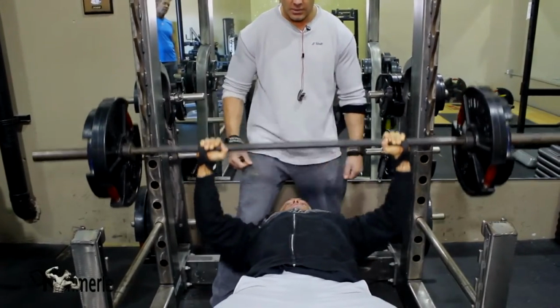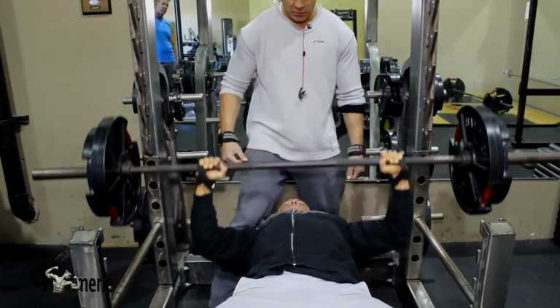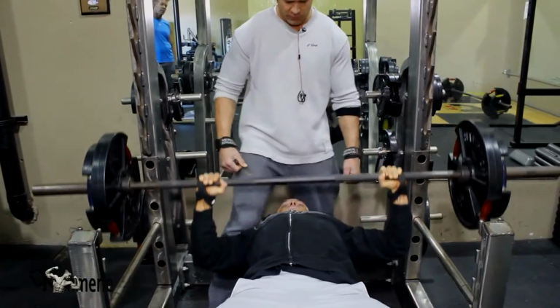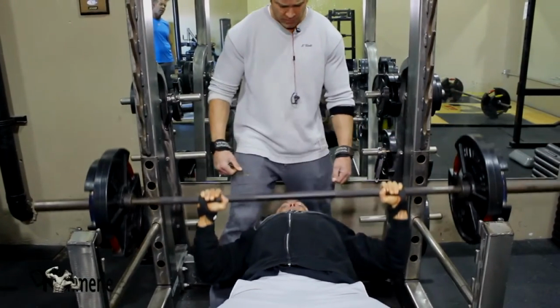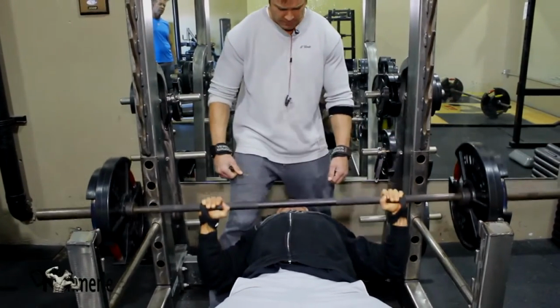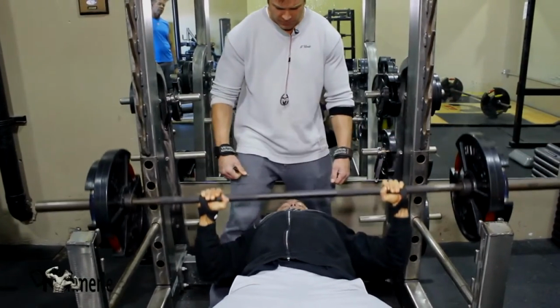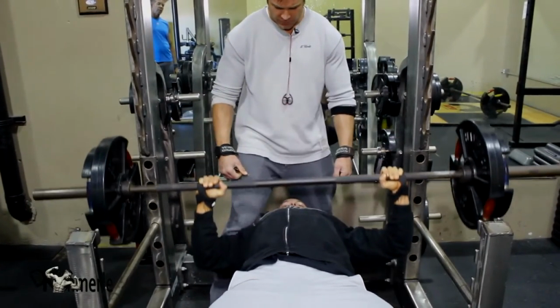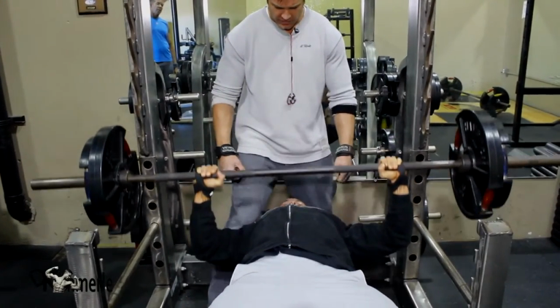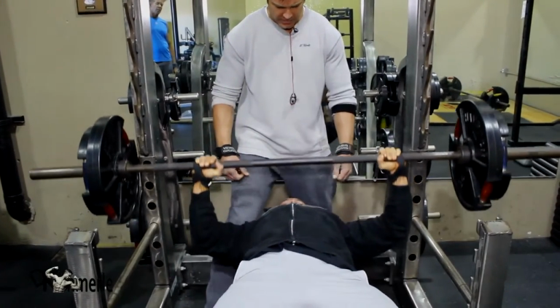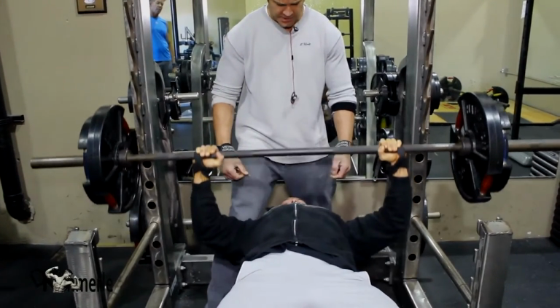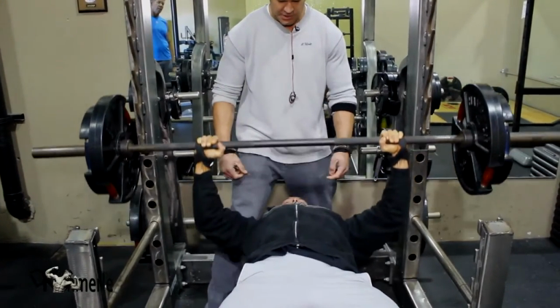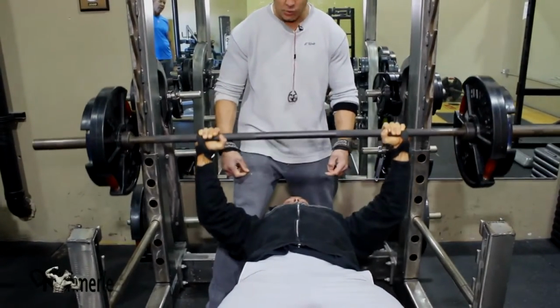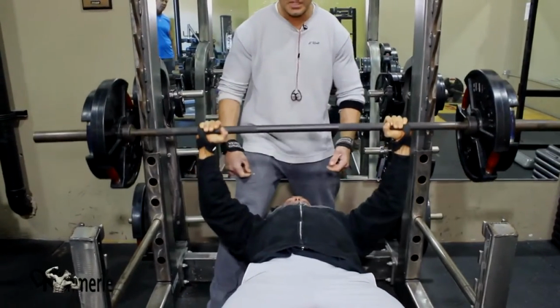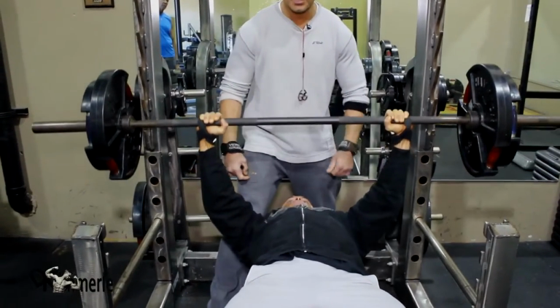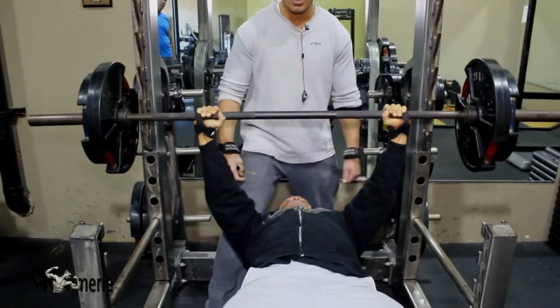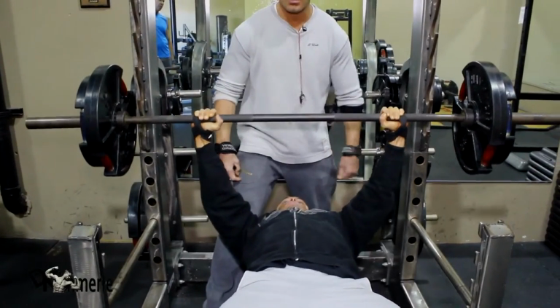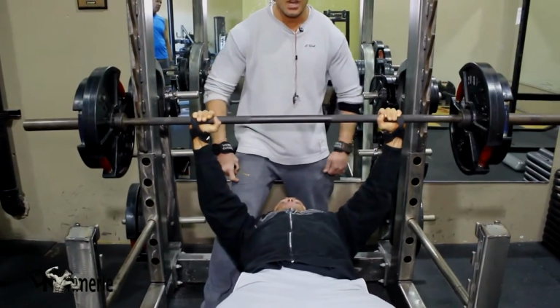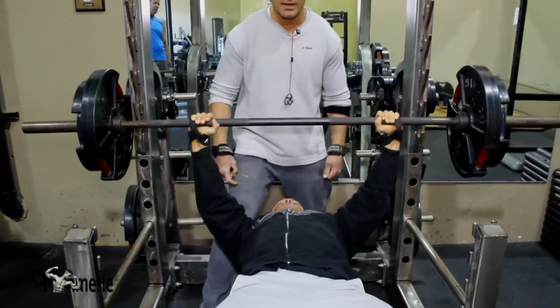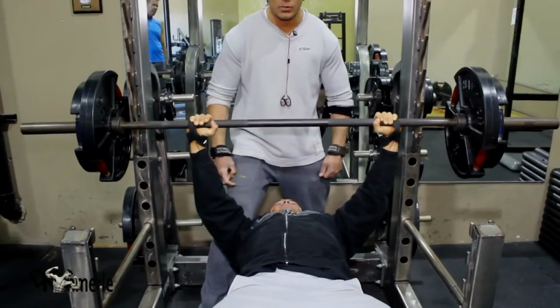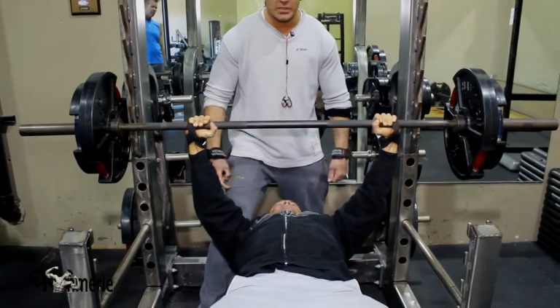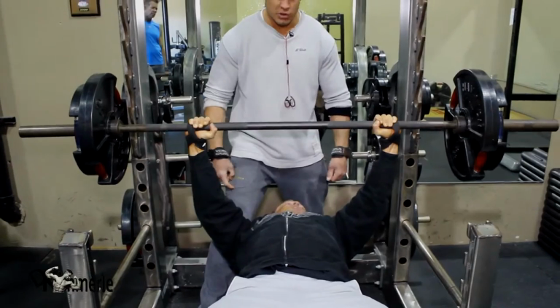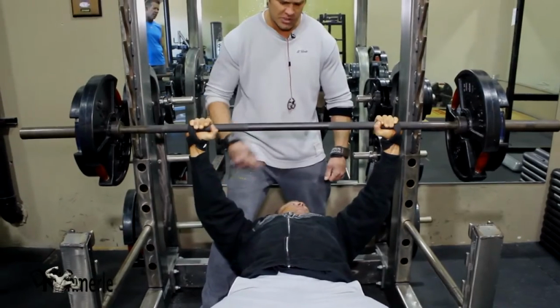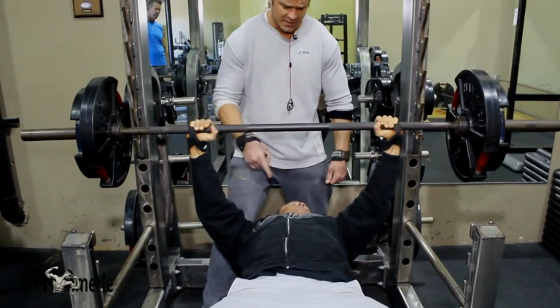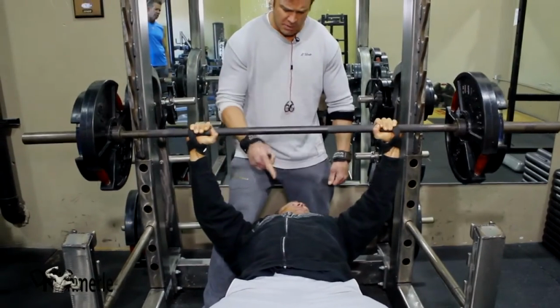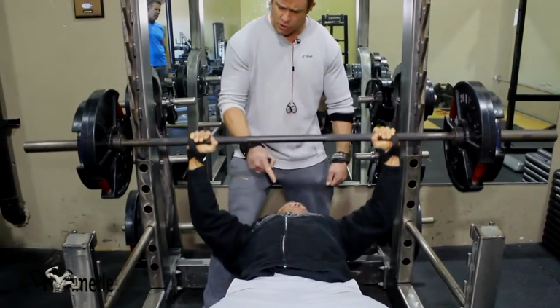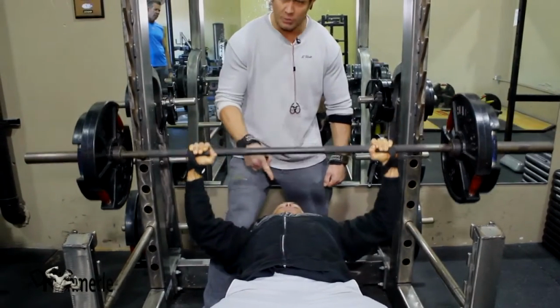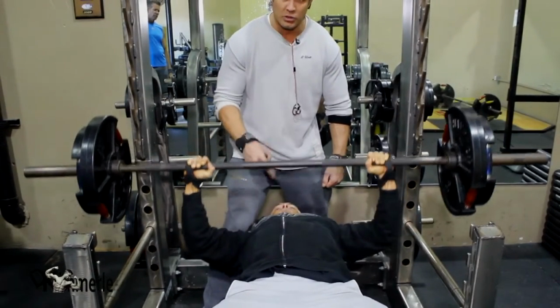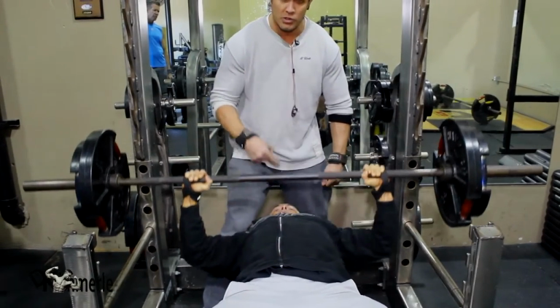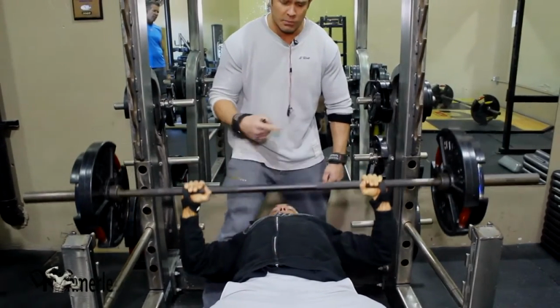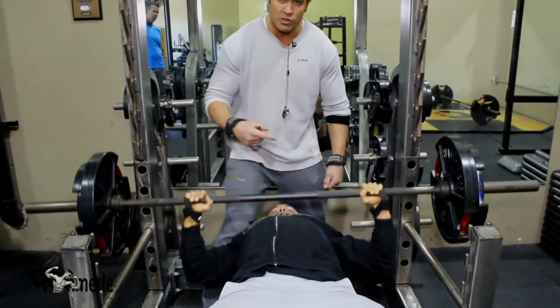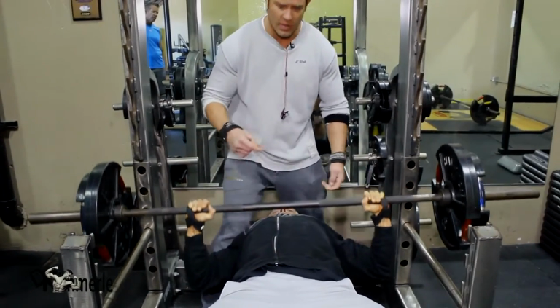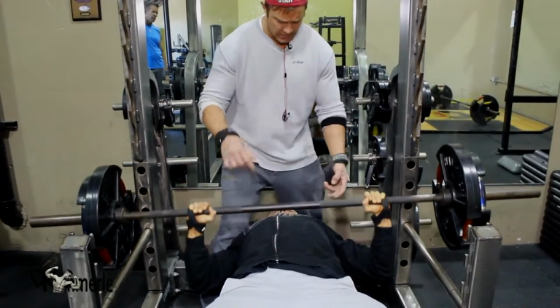It's beautiful. This is a squeeze. This is harder. It's not about the weight you push — it's about the muscle group you use to push the weight.